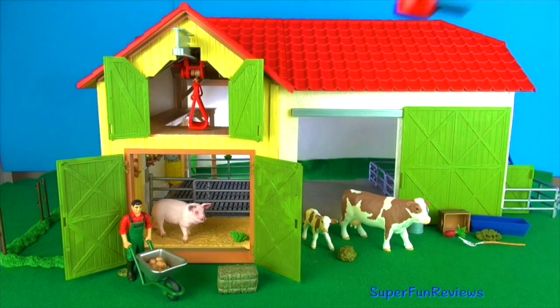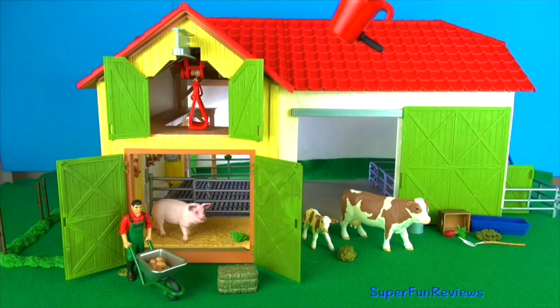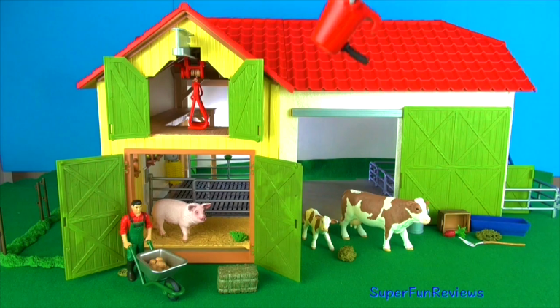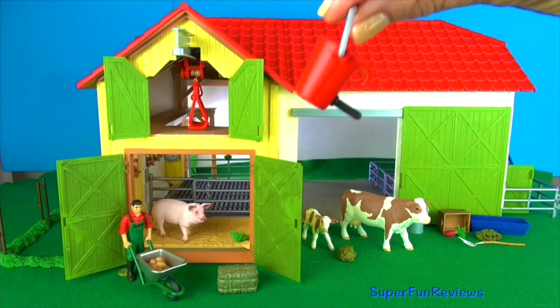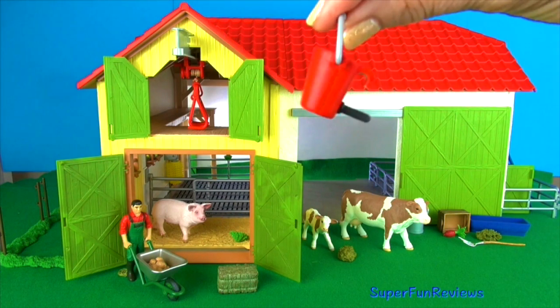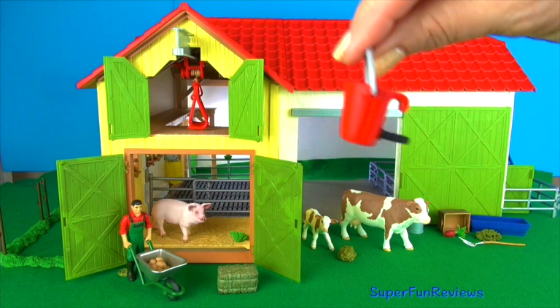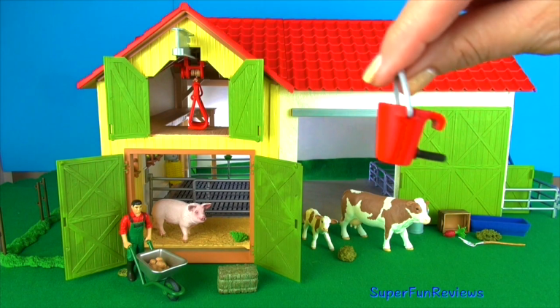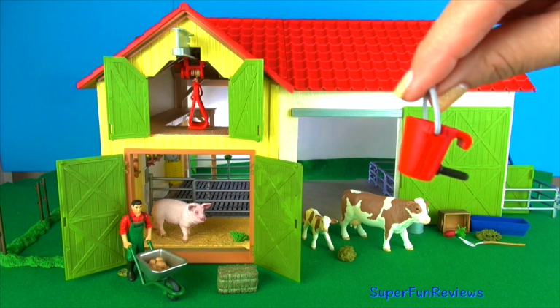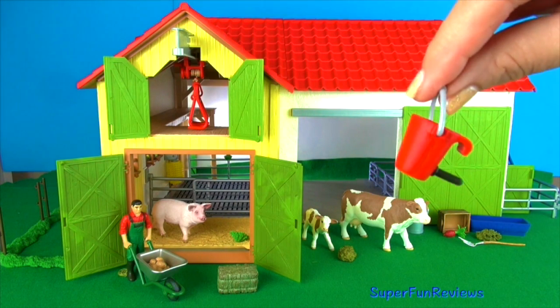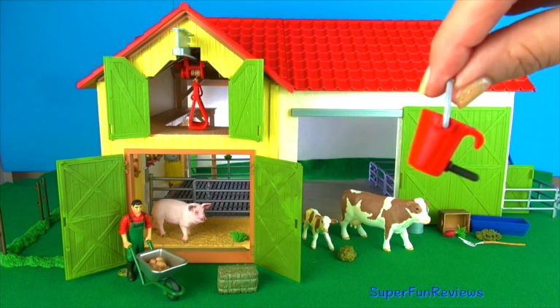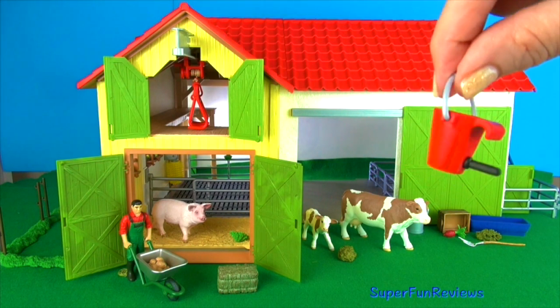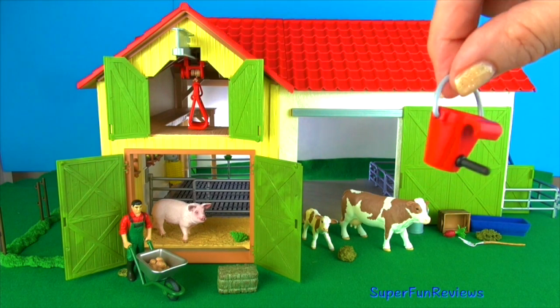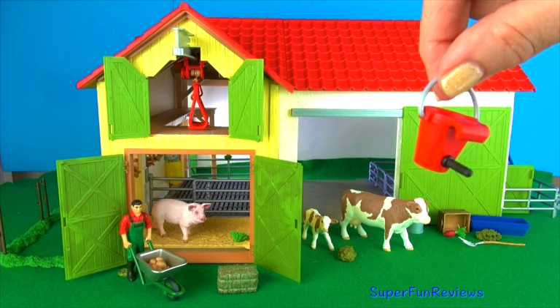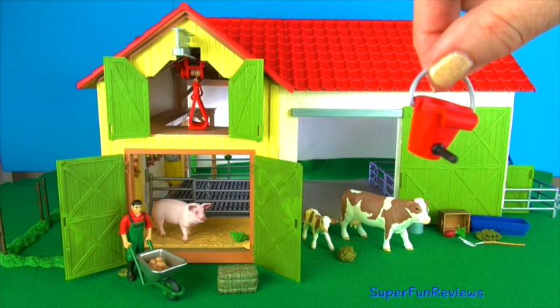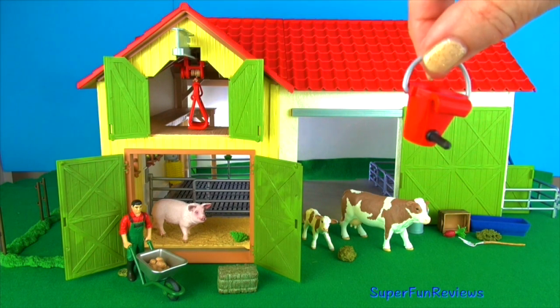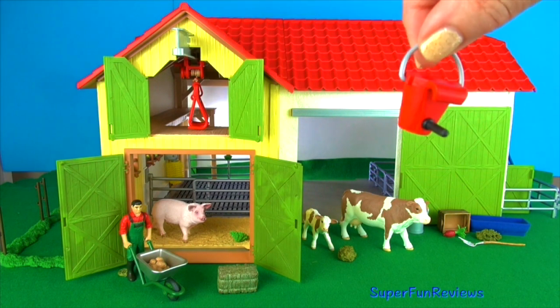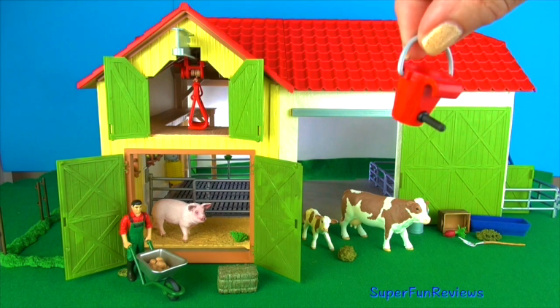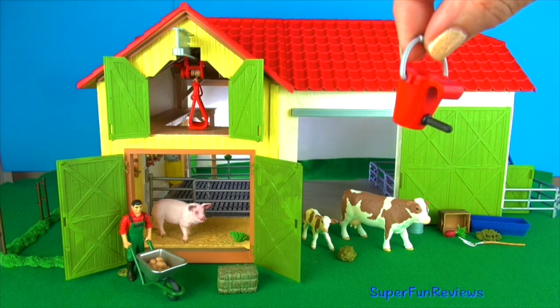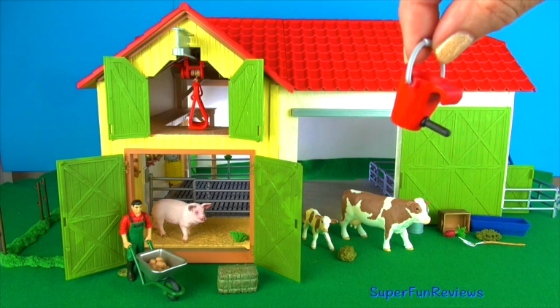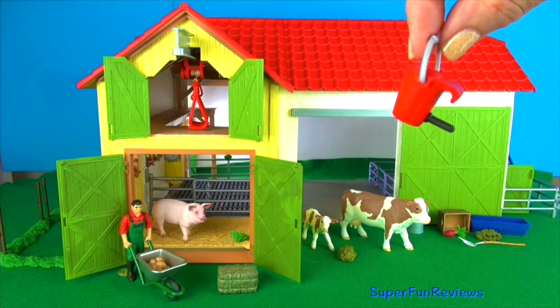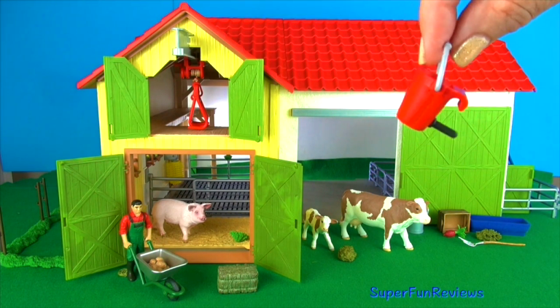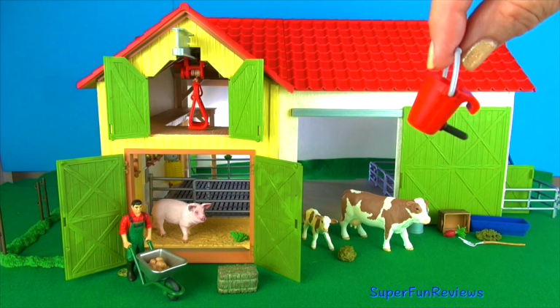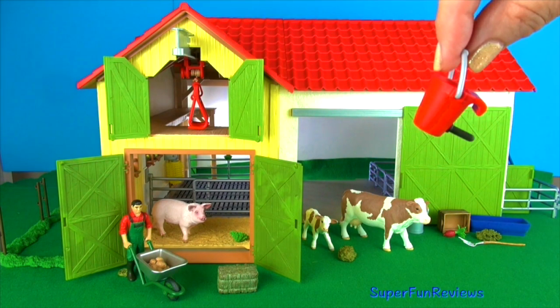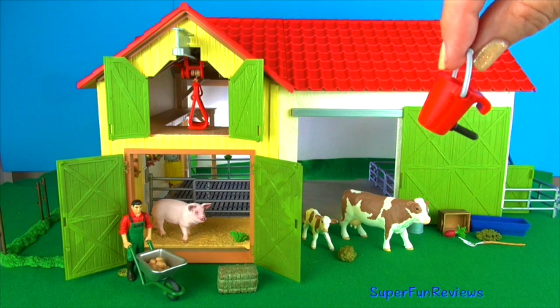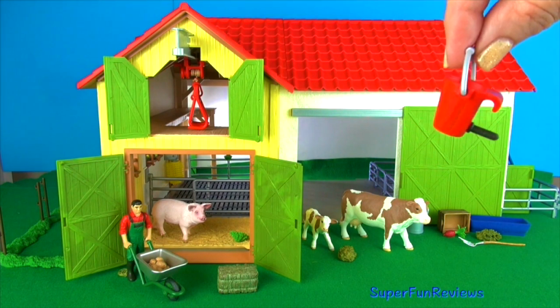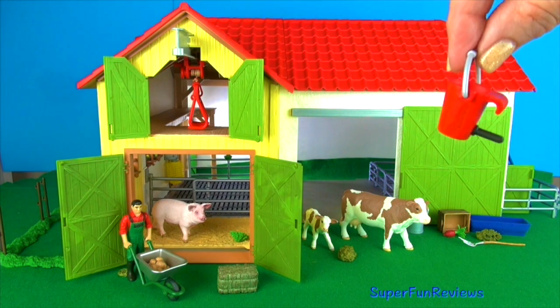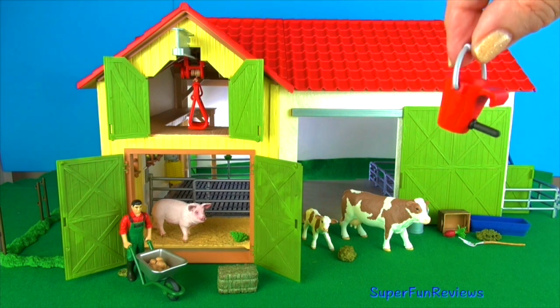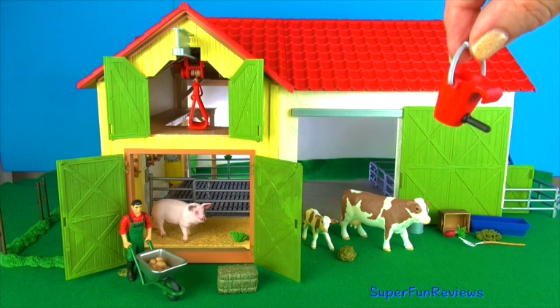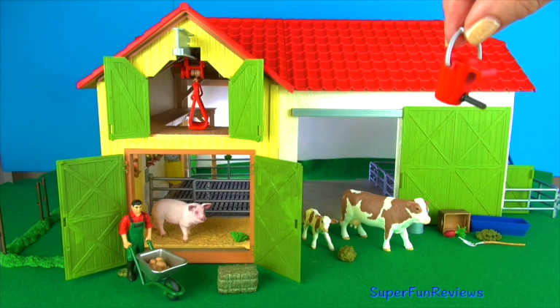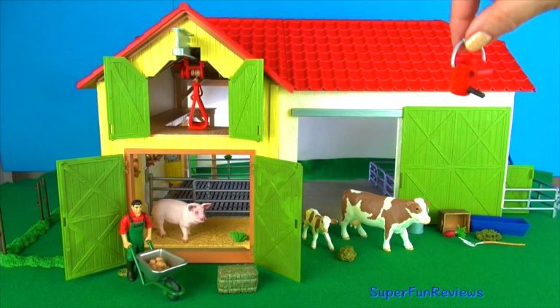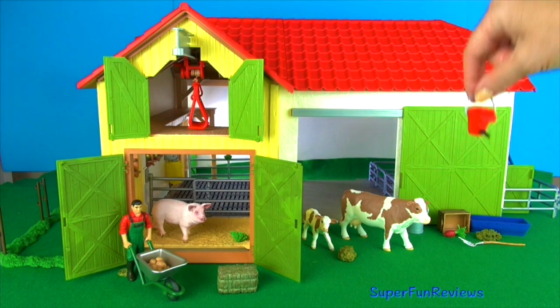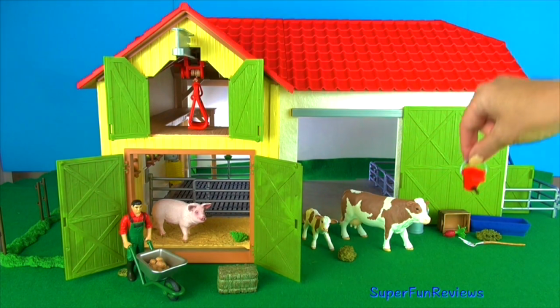The set comes with this red bucket, and that black part there is a feeder for the calves.